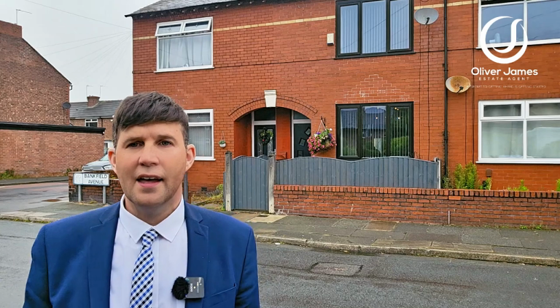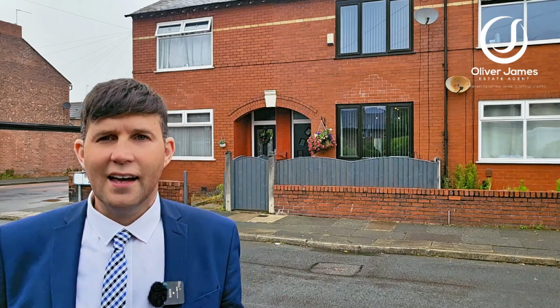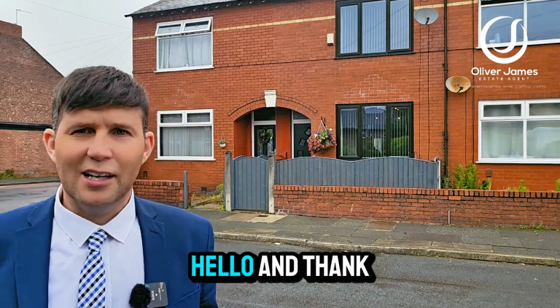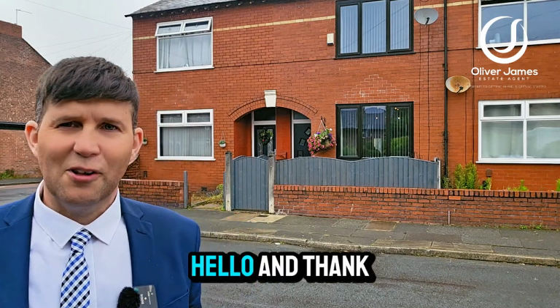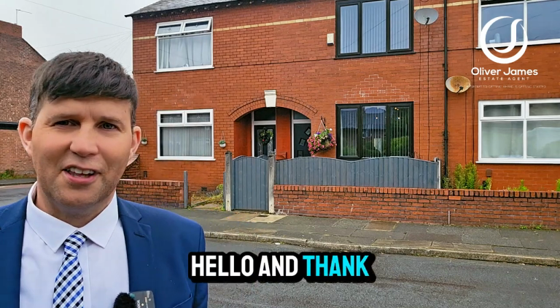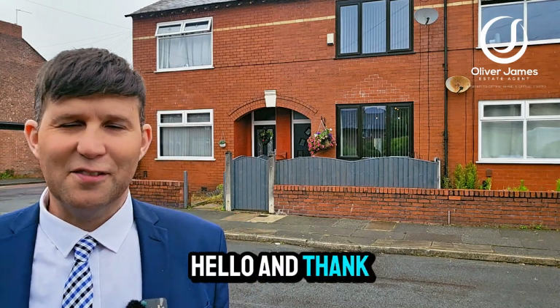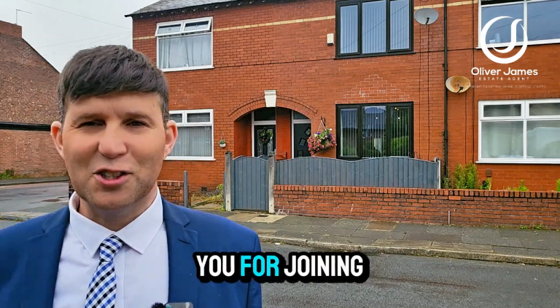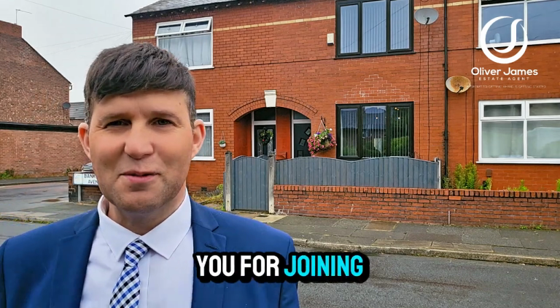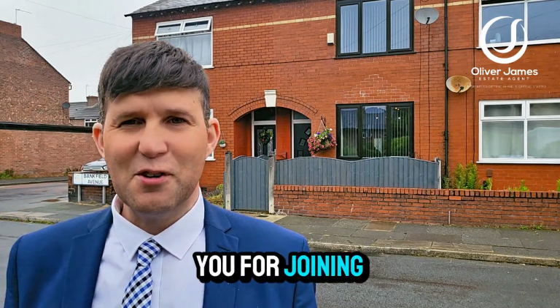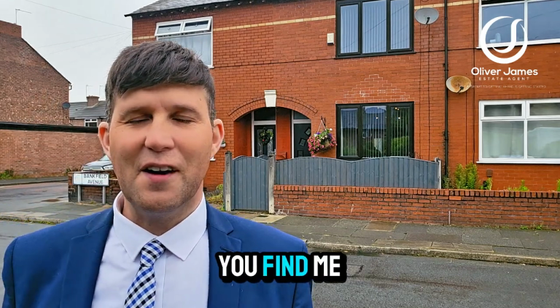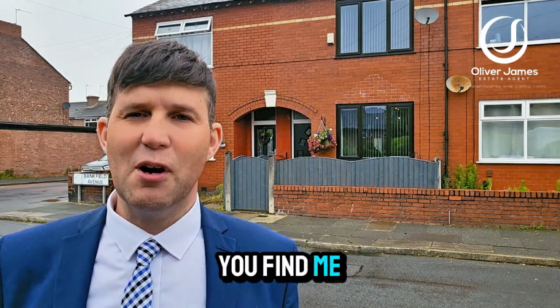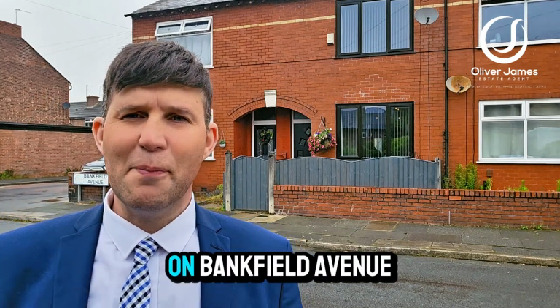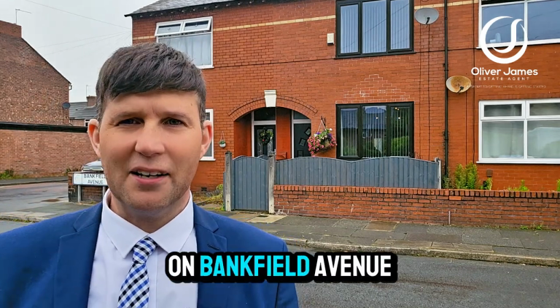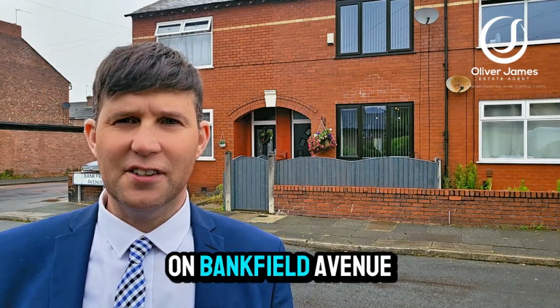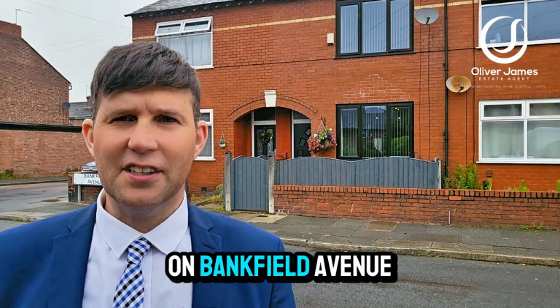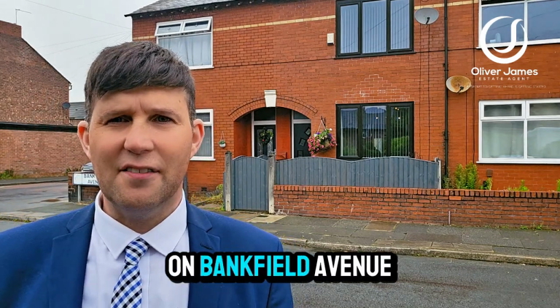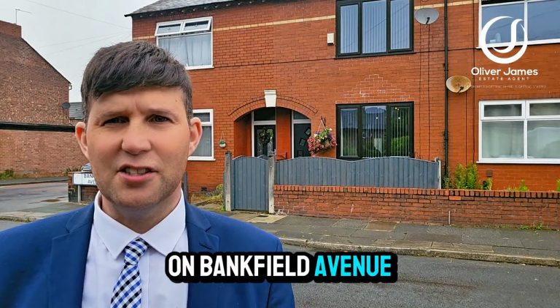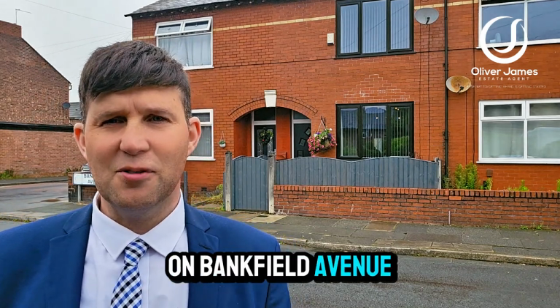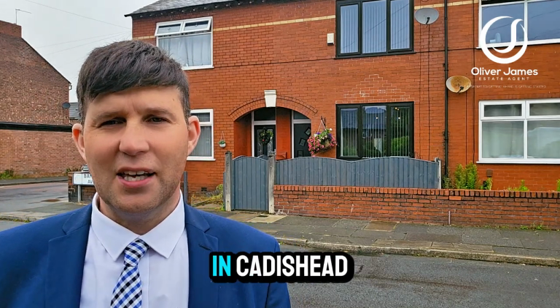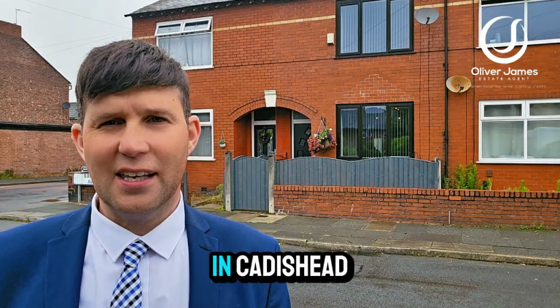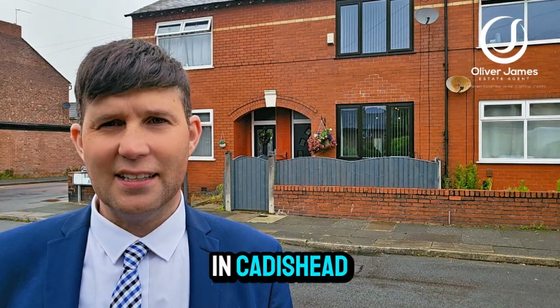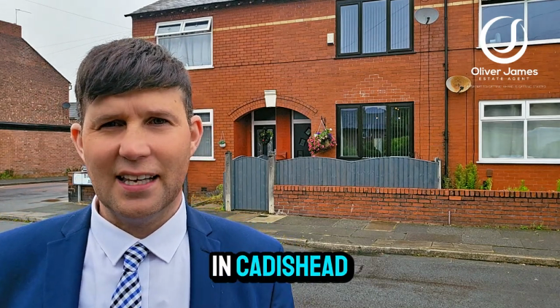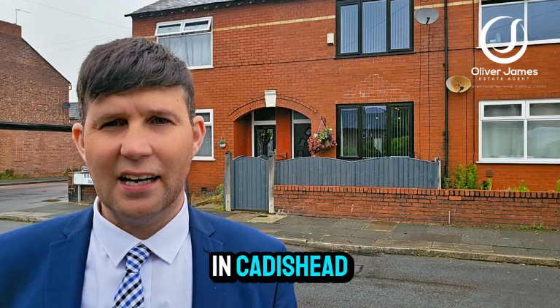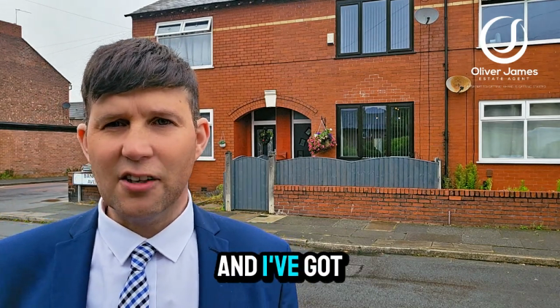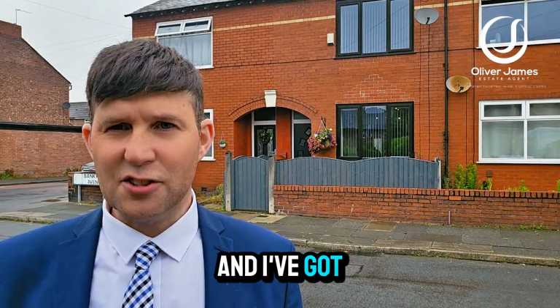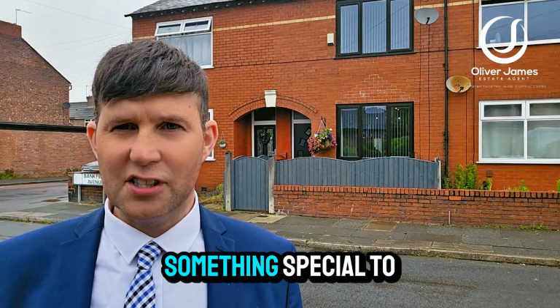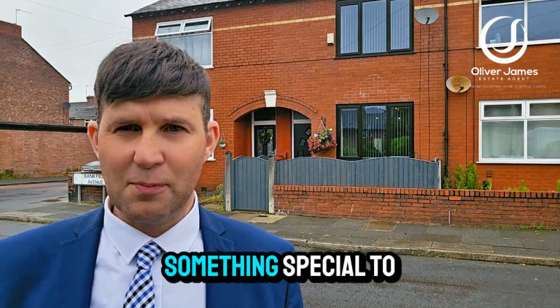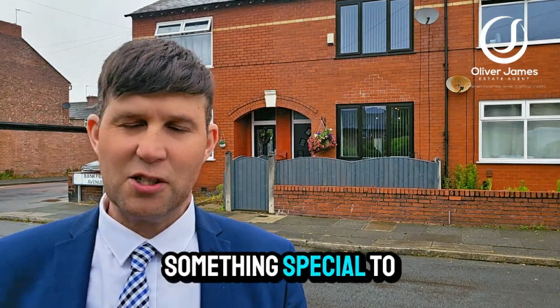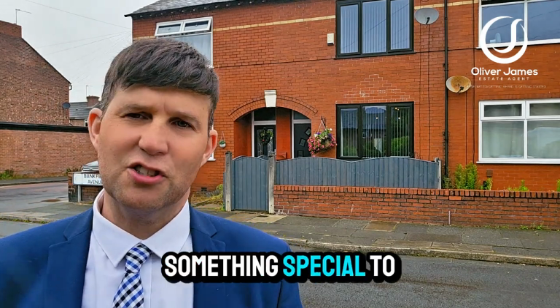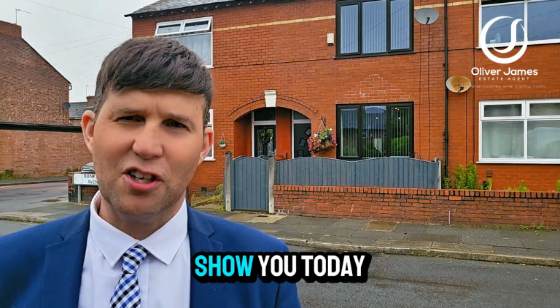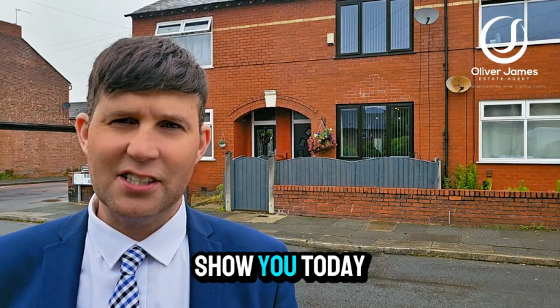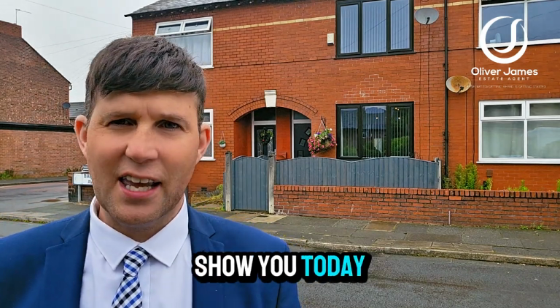Hello and thank you for joining me. You'll find me on Bankfield Avenue in Caddysad and I've got something special to show you today.